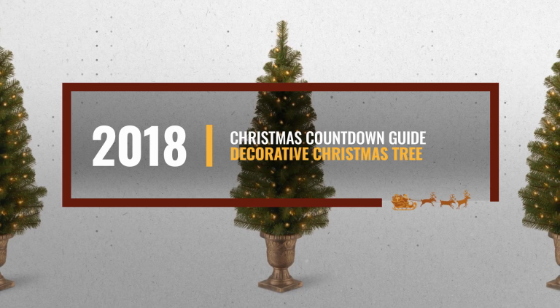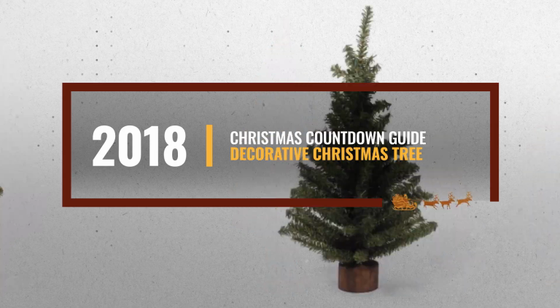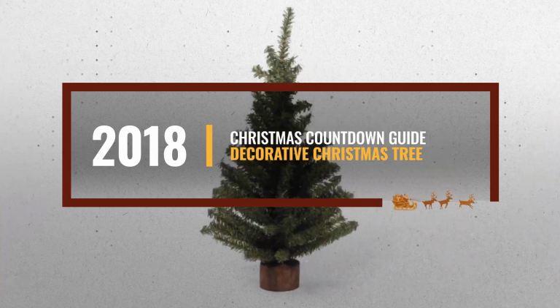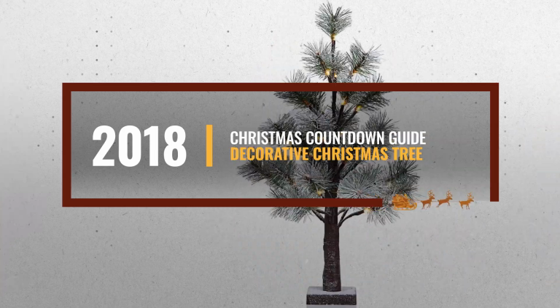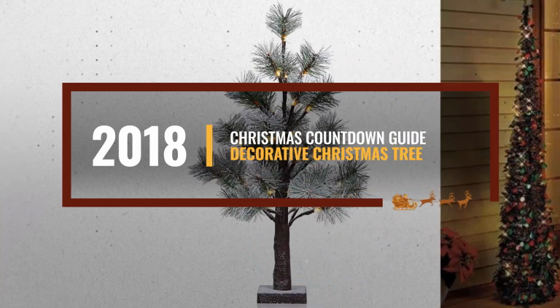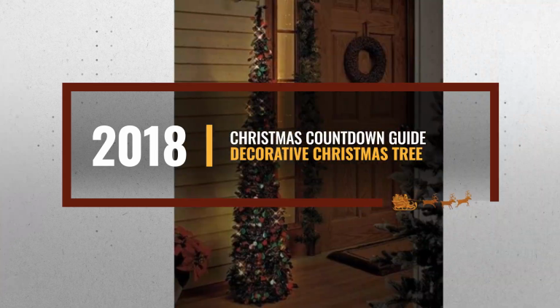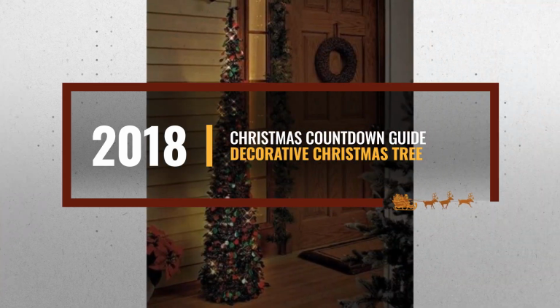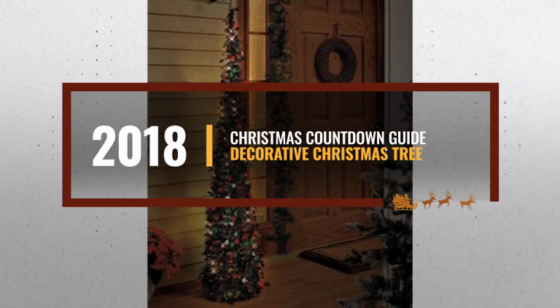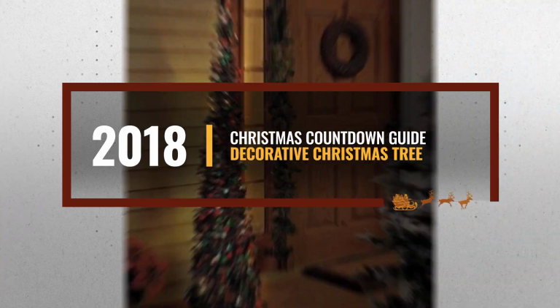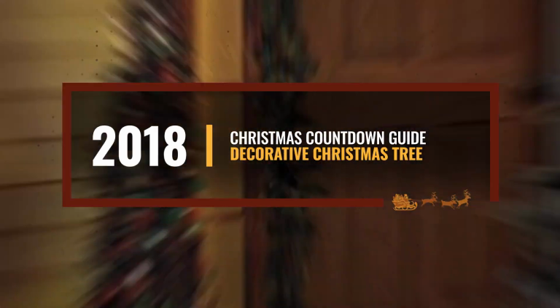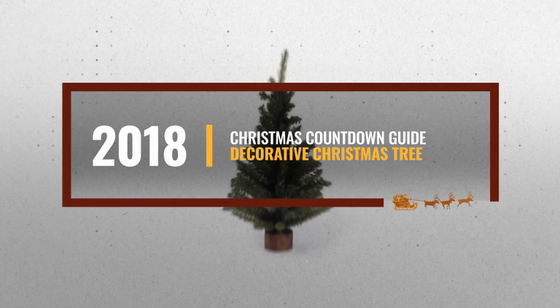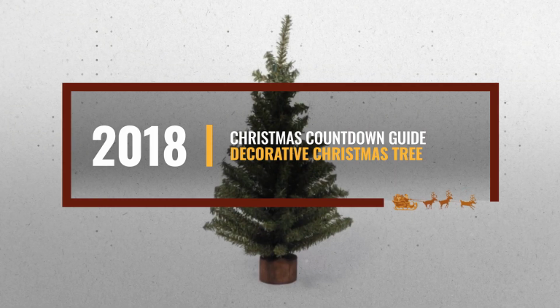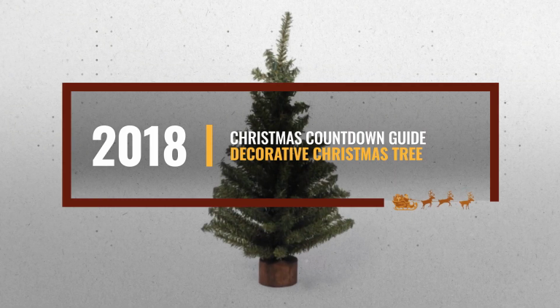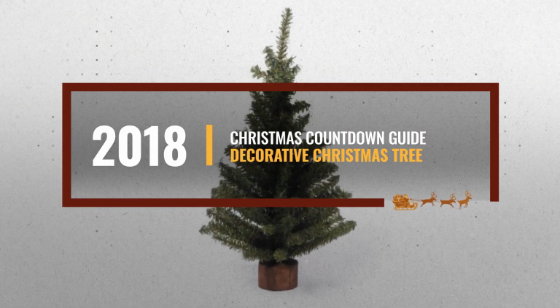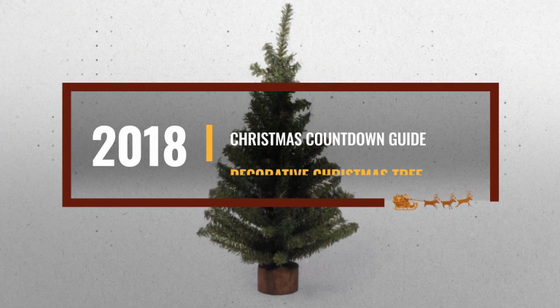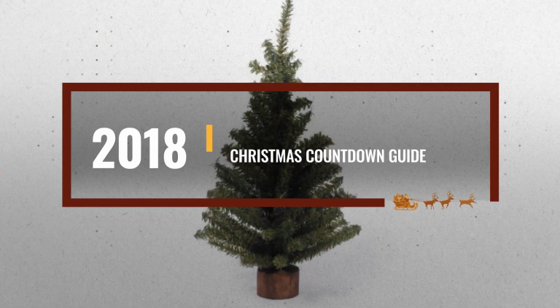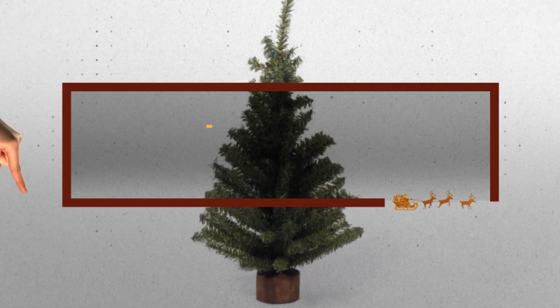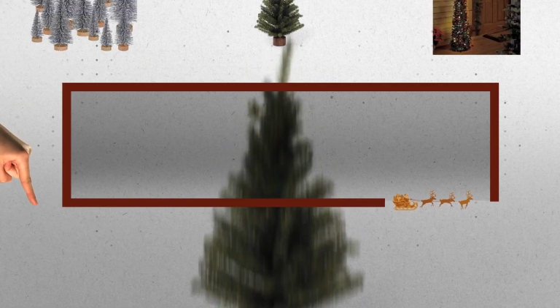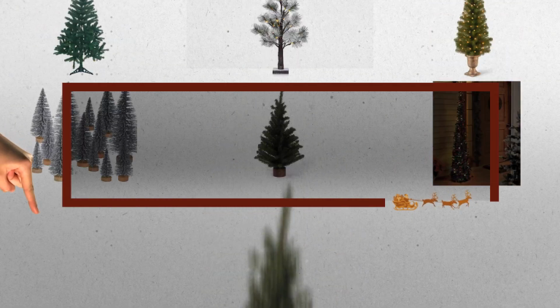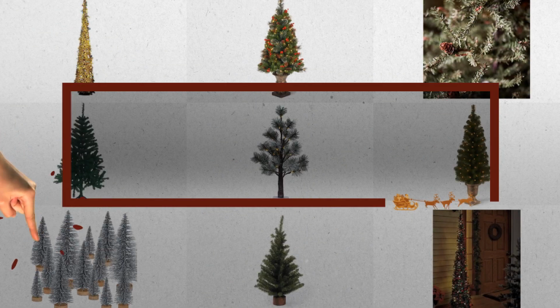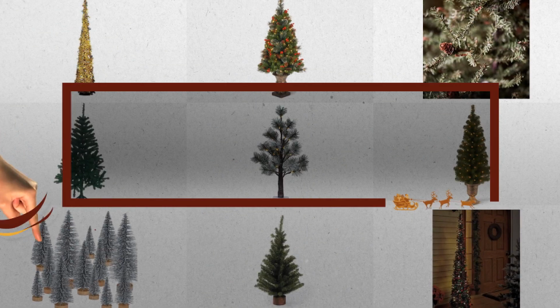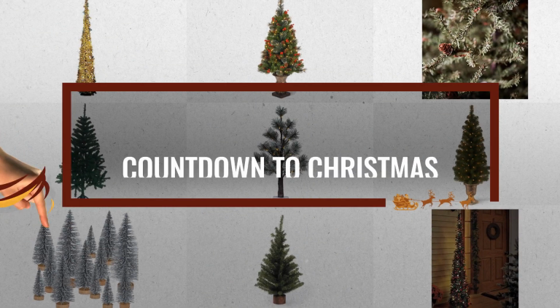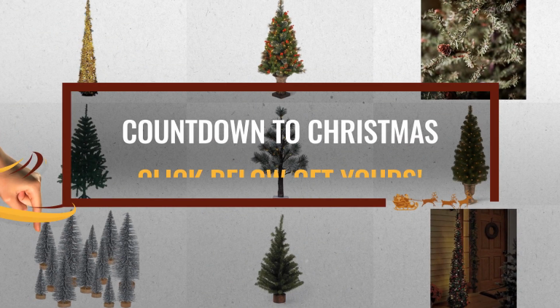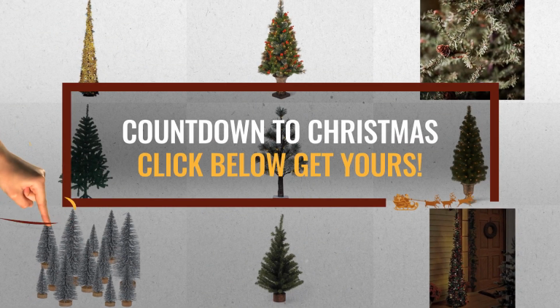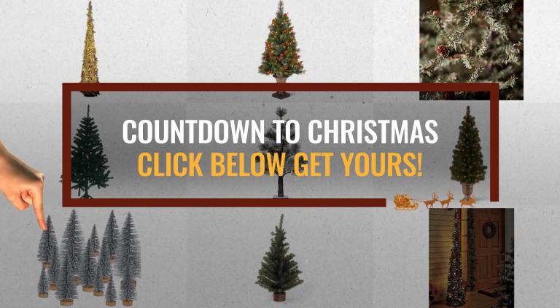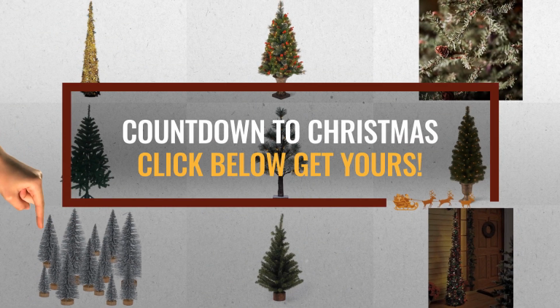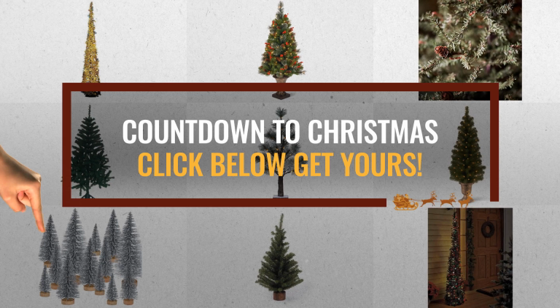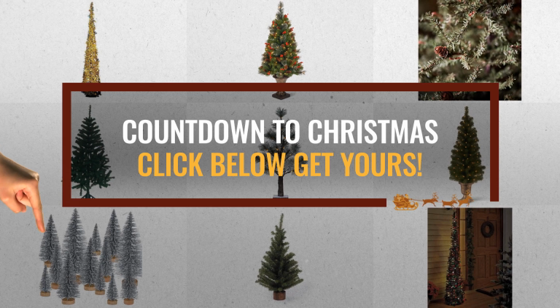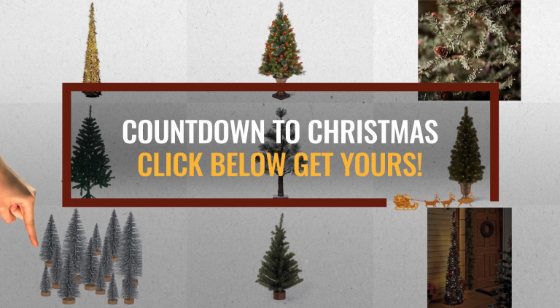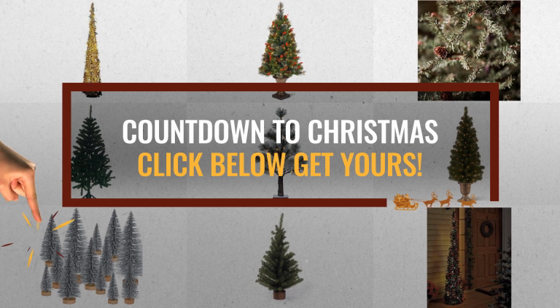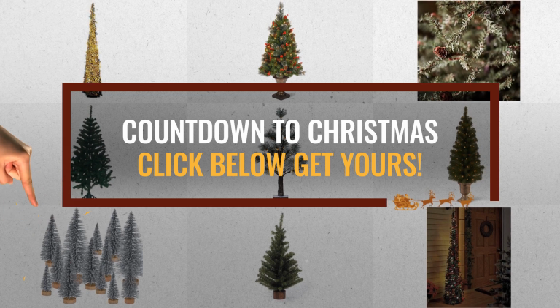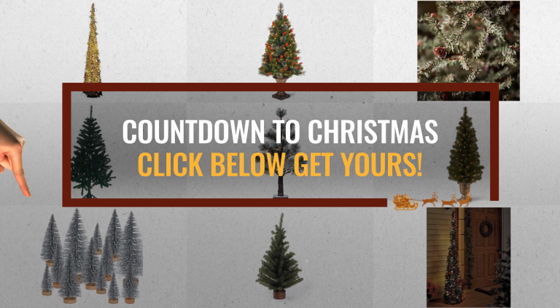All you need to do is click this link below, choose your favorite, and start your countdown for Christmas.